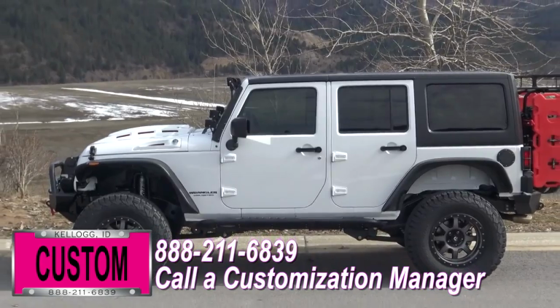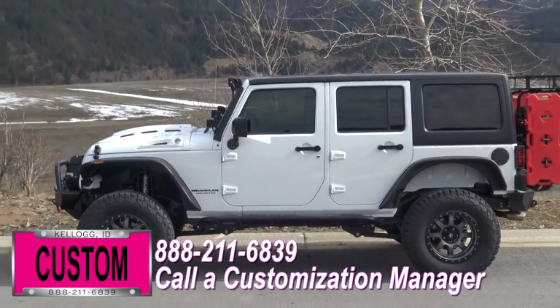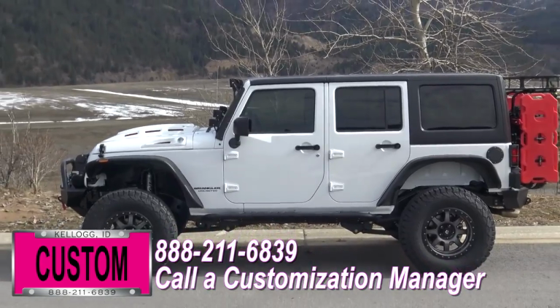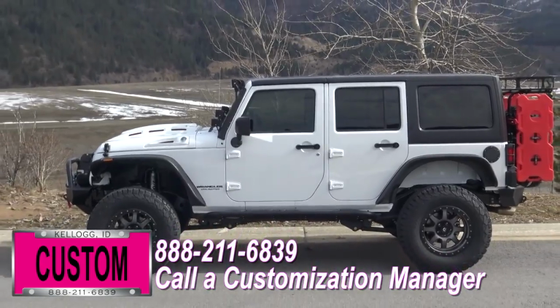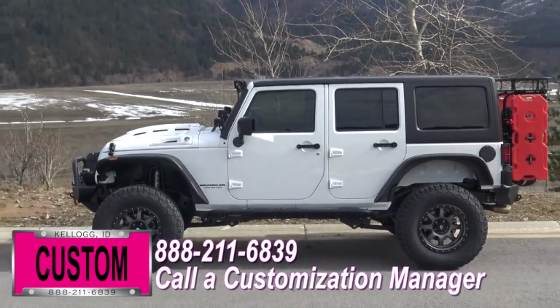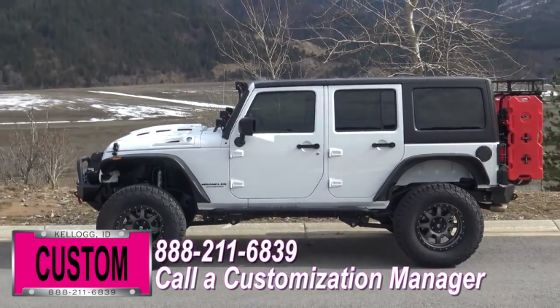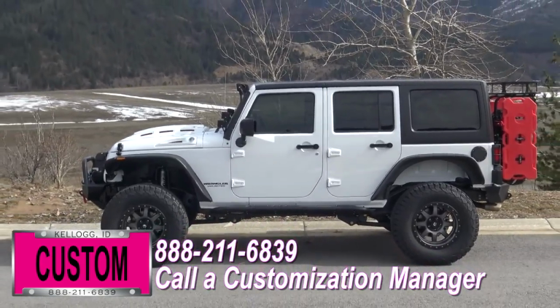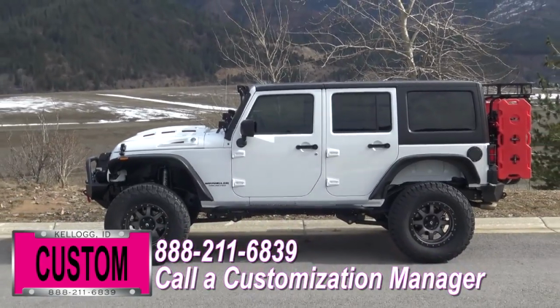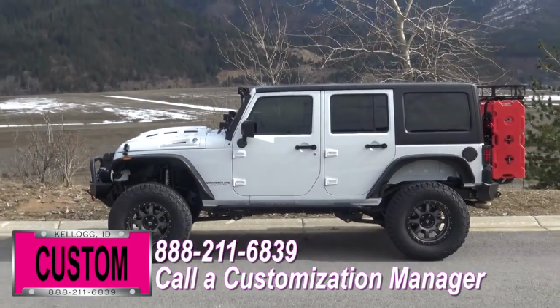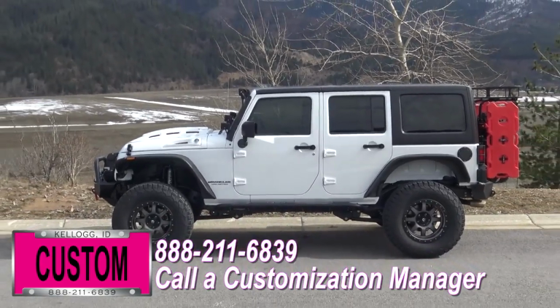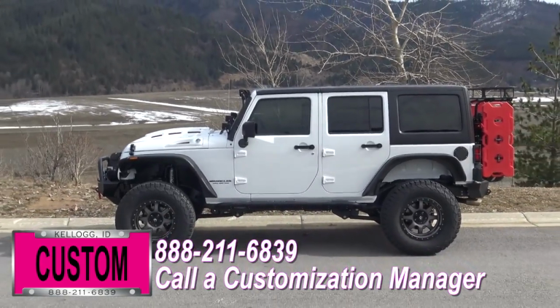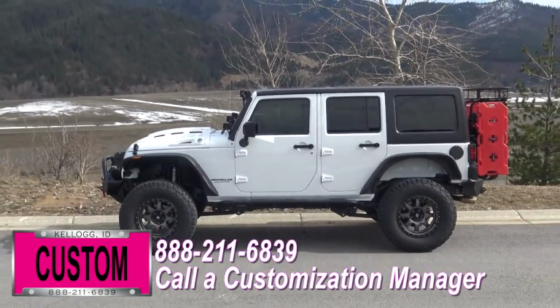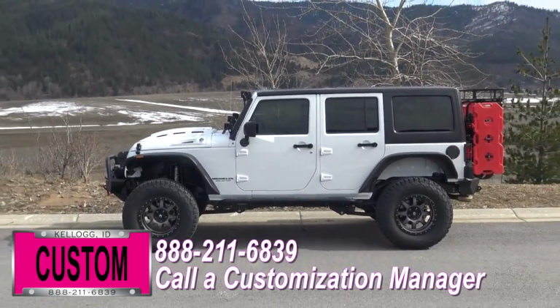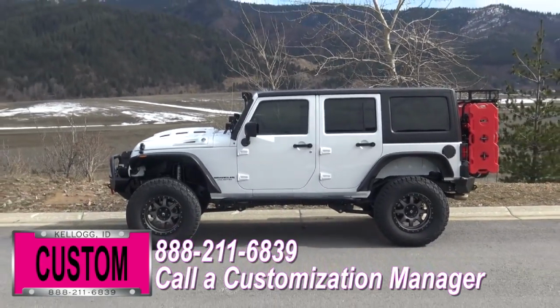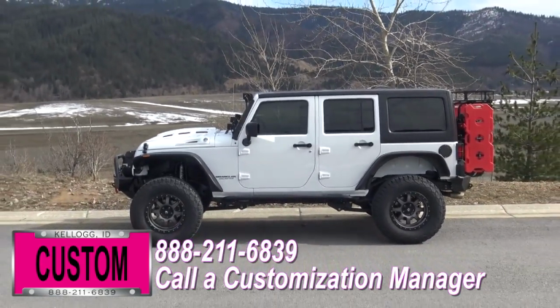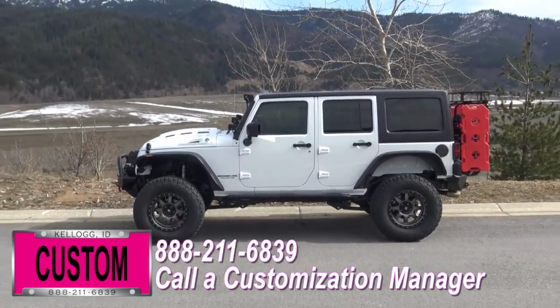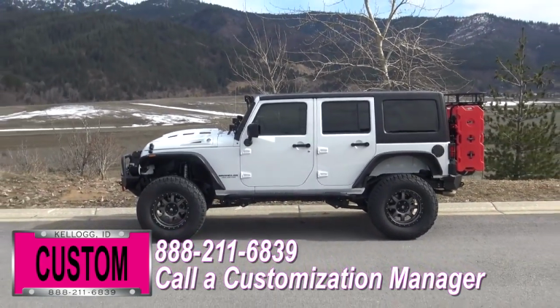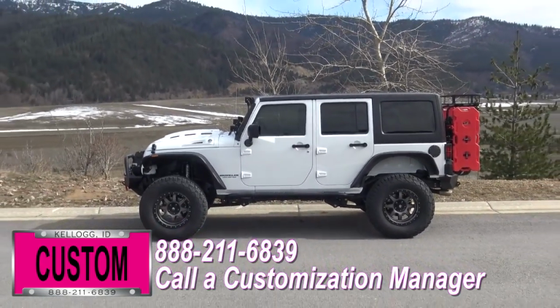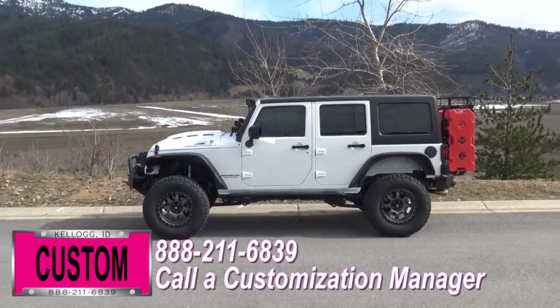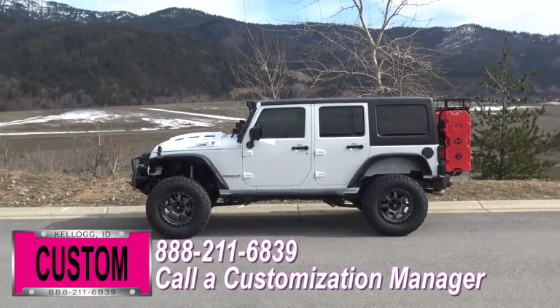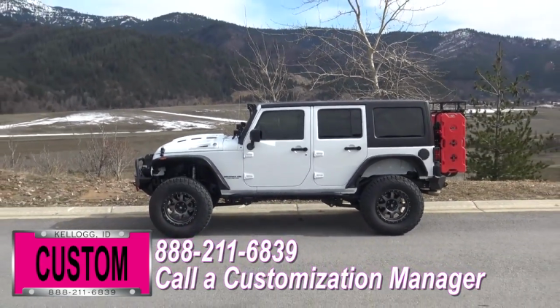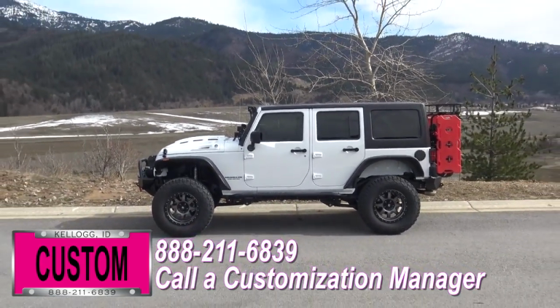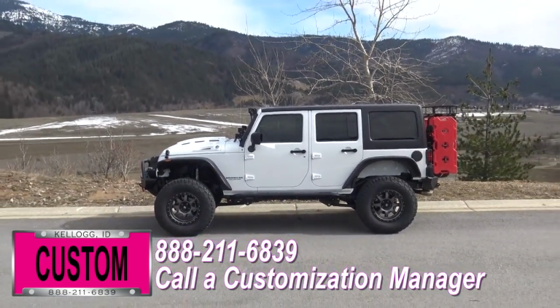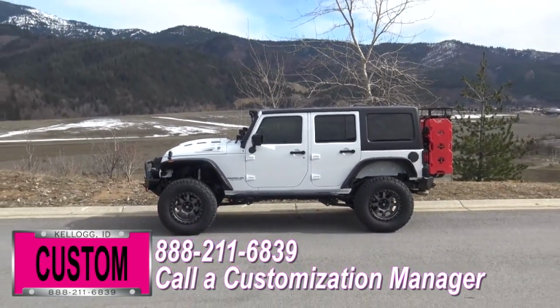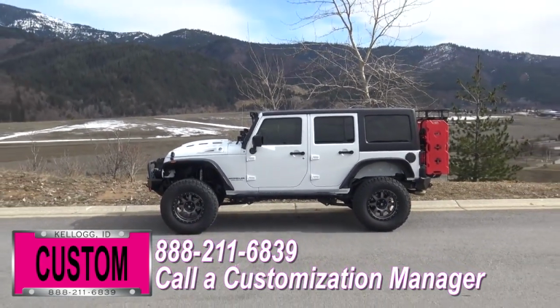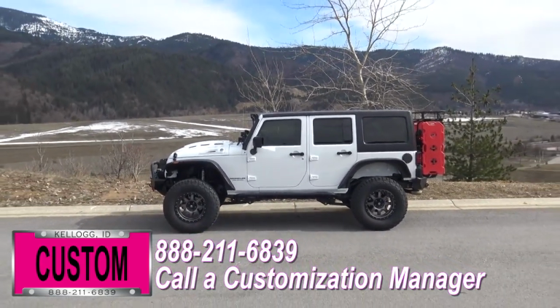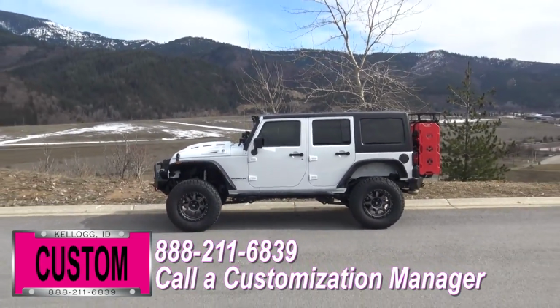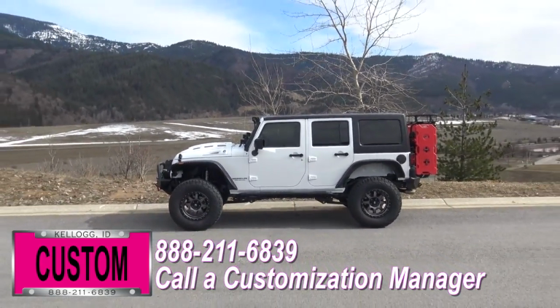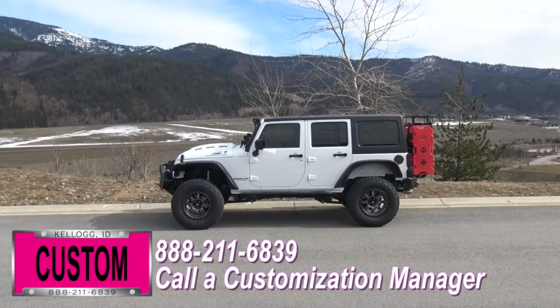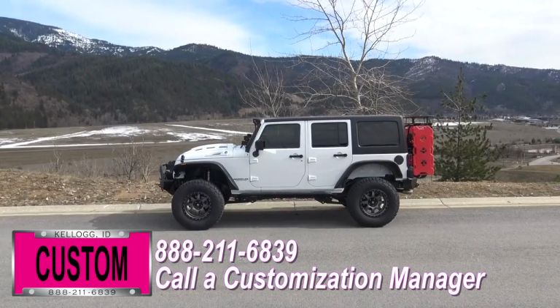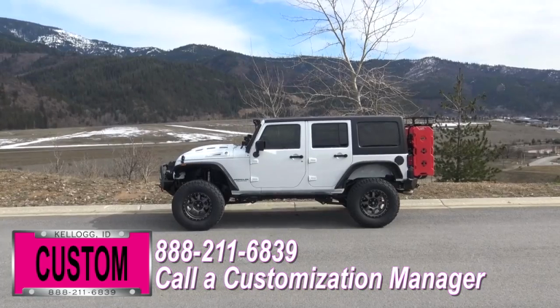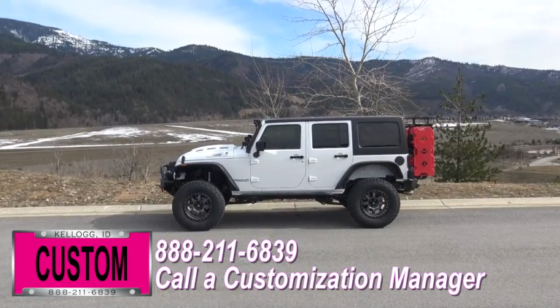No one does custom like Dave Smith. Contact a customization manager today and order your new Jeep.